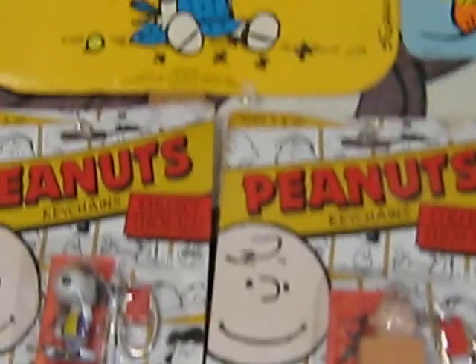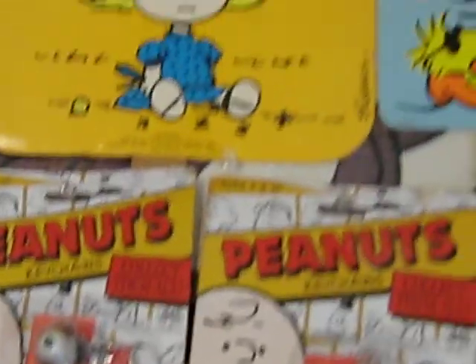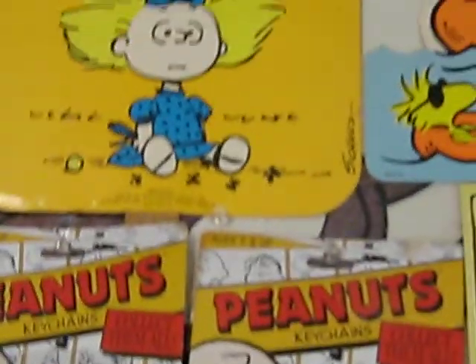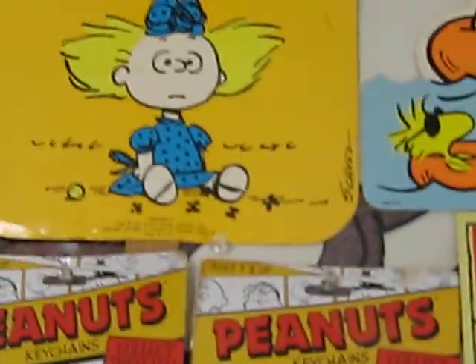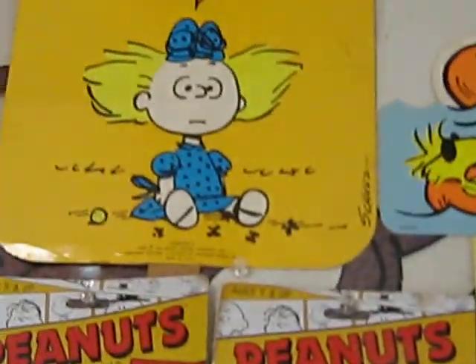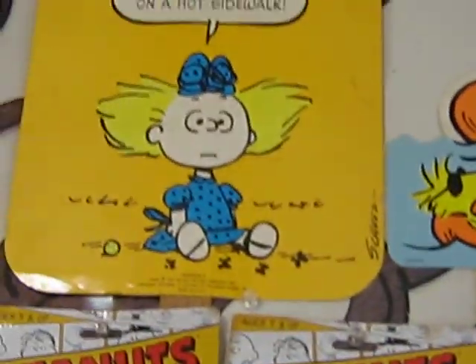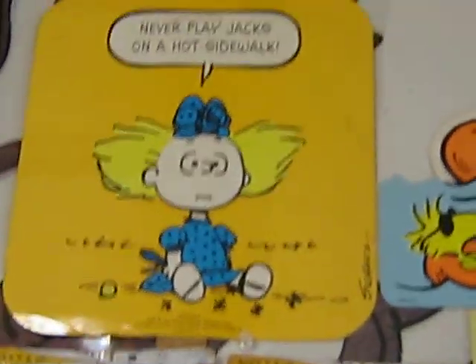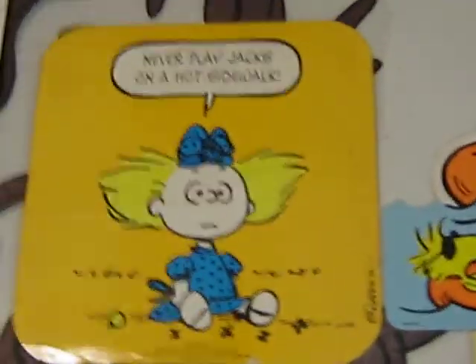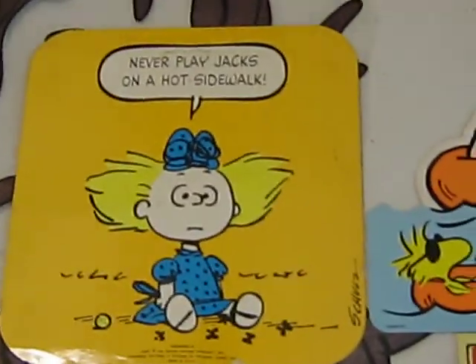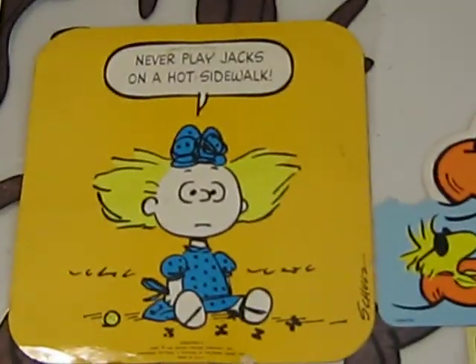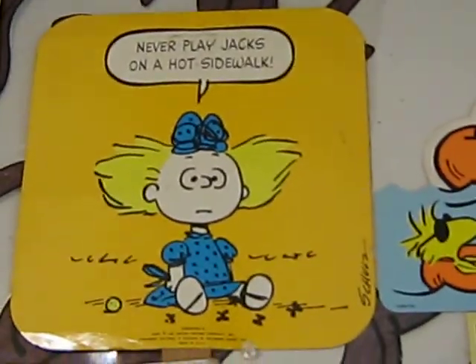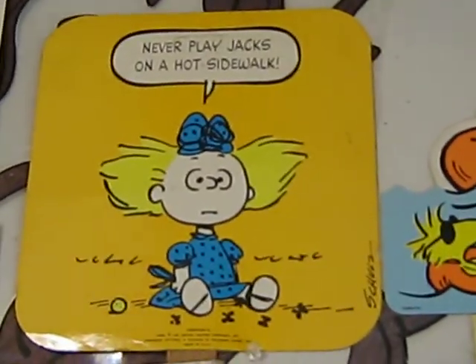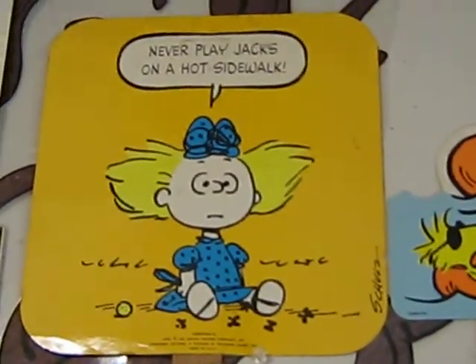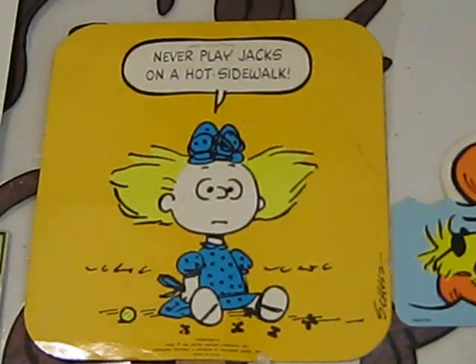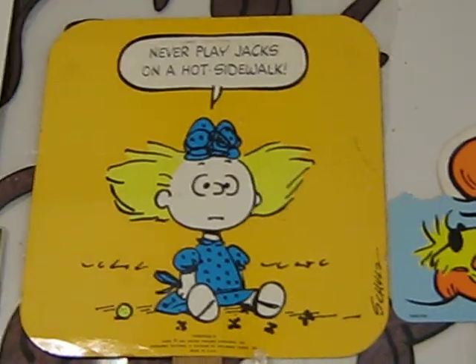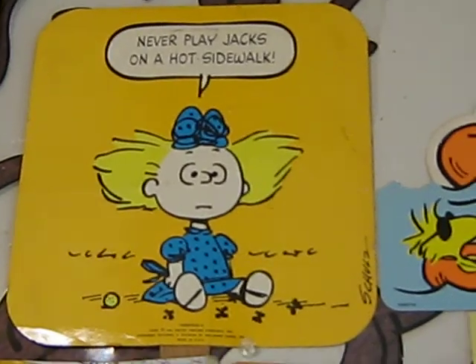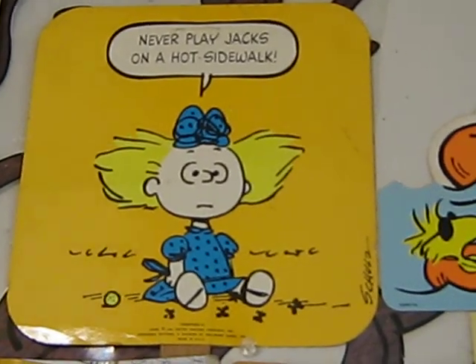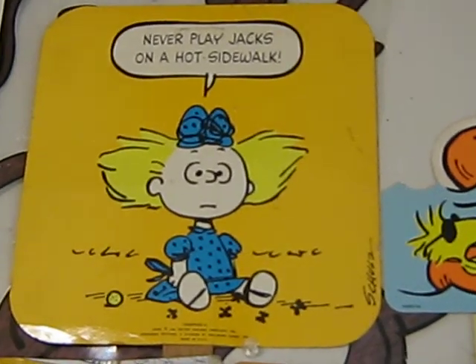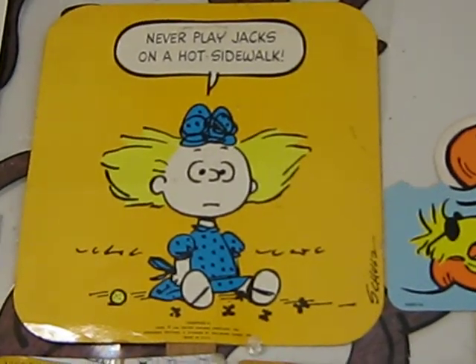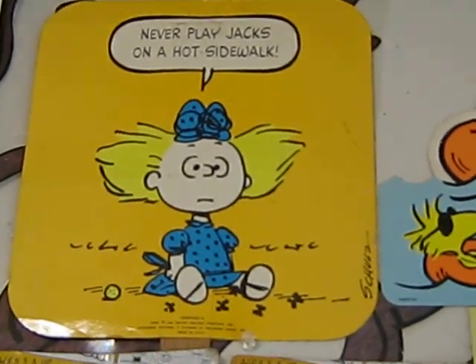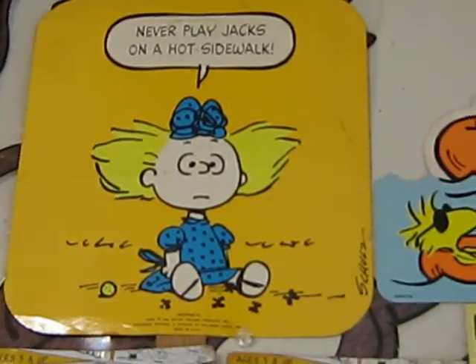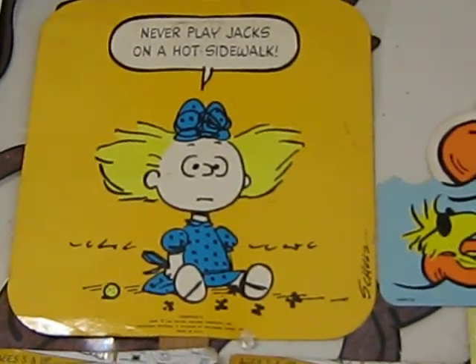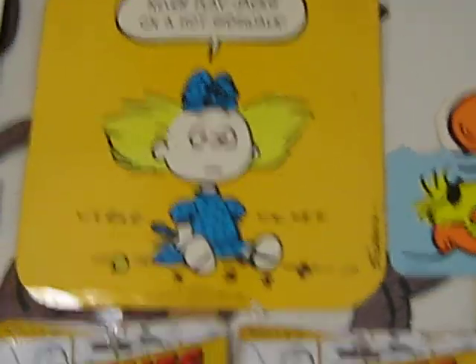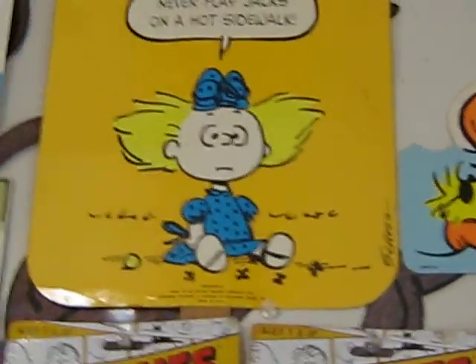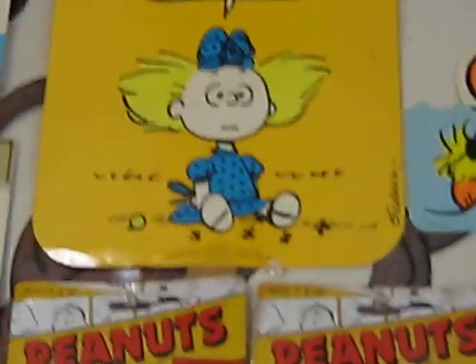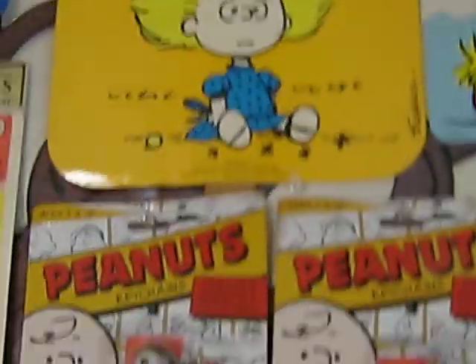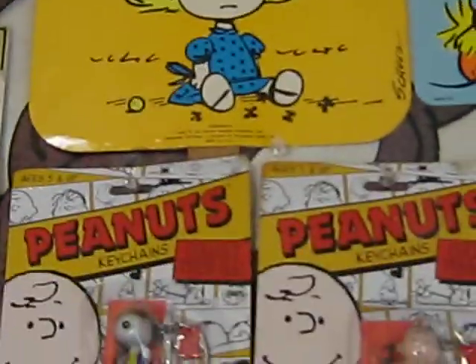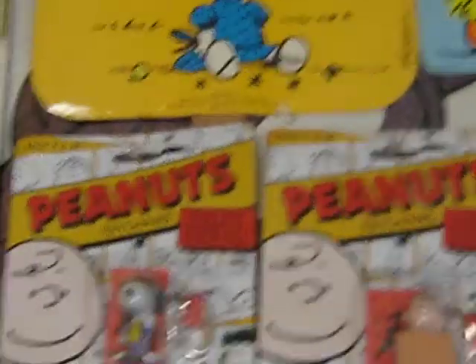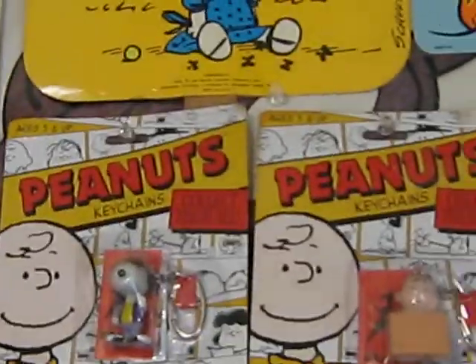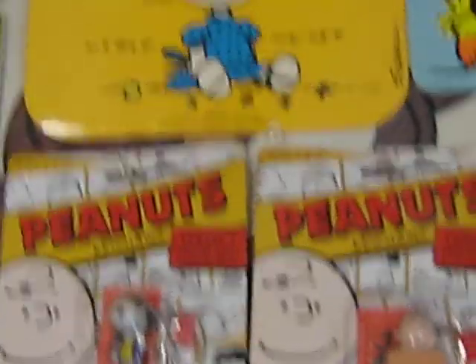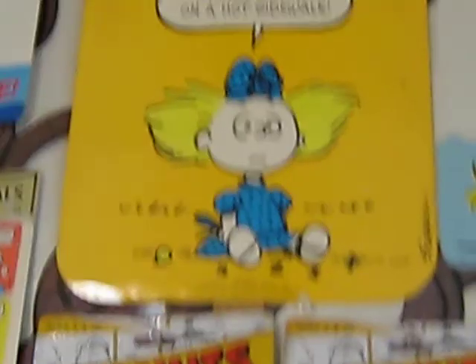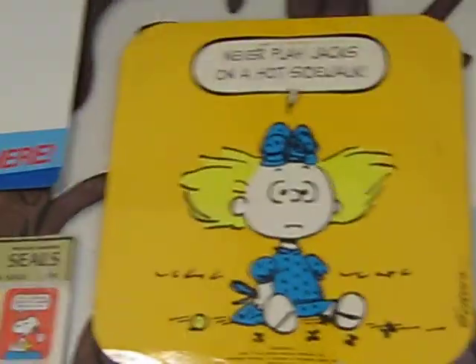That's another old 70s Hallmark wall-hanging — actually, that's a fan. There's a wooden stick down there.